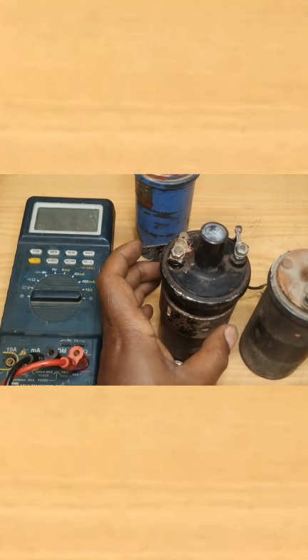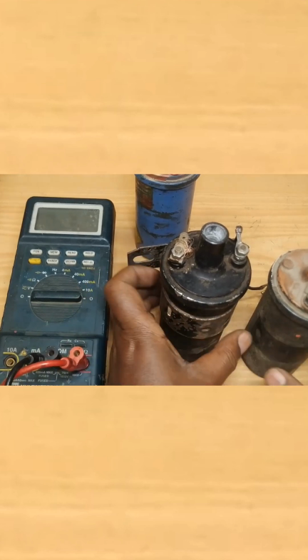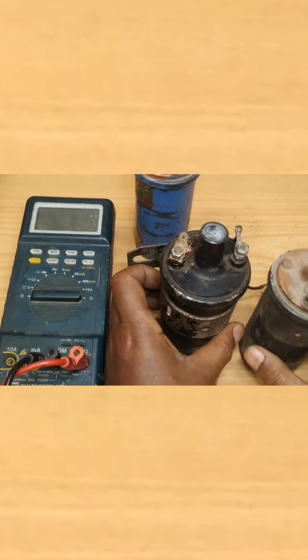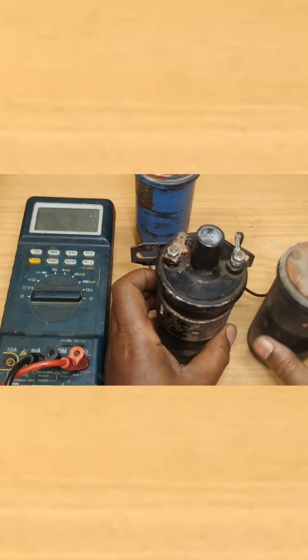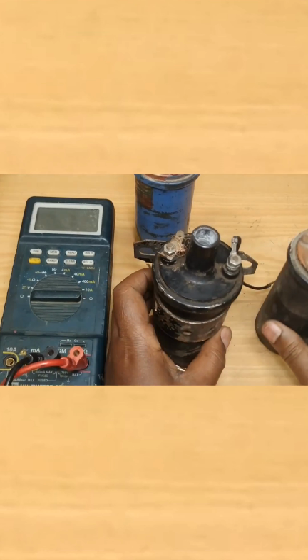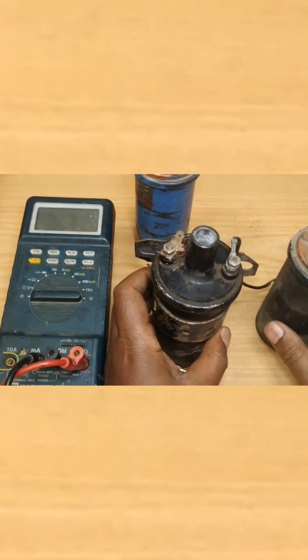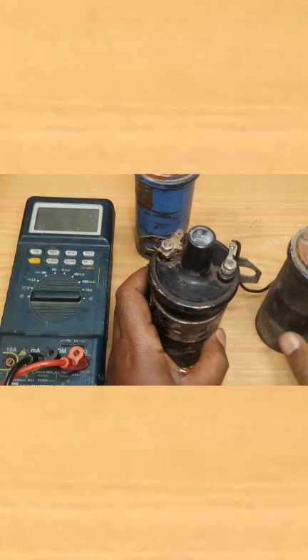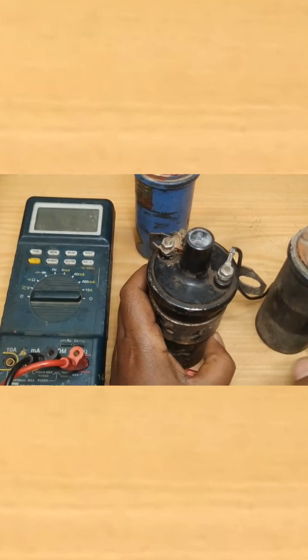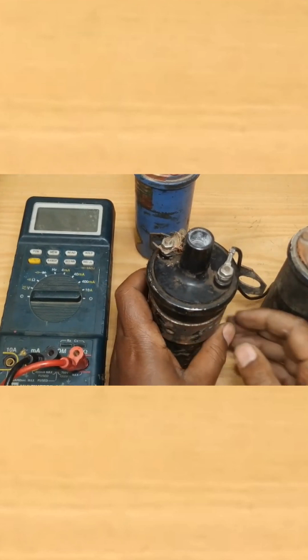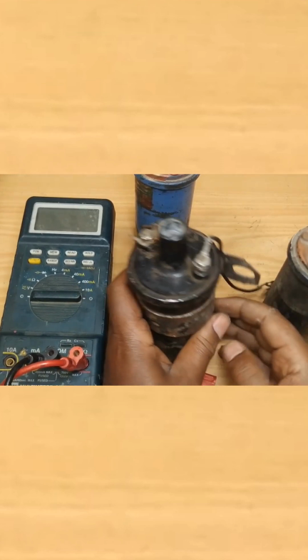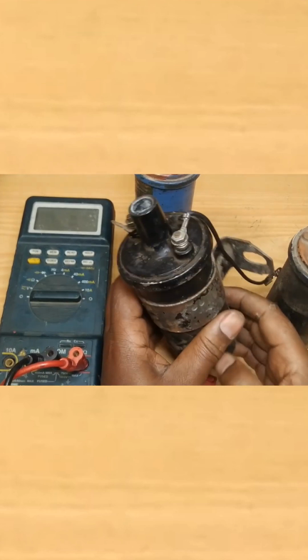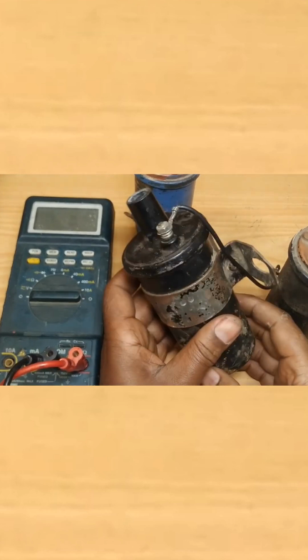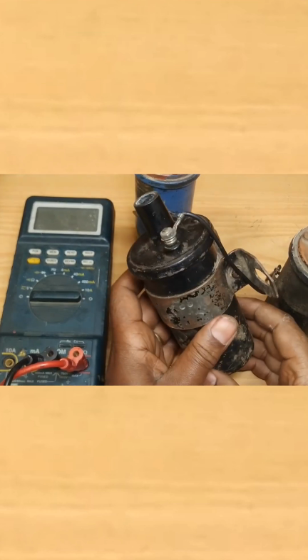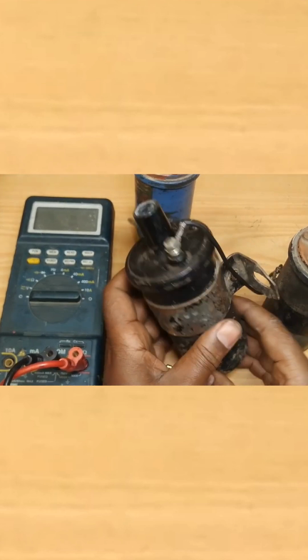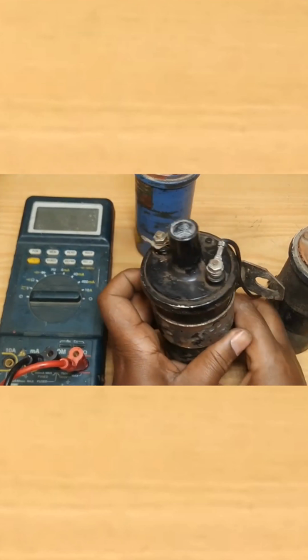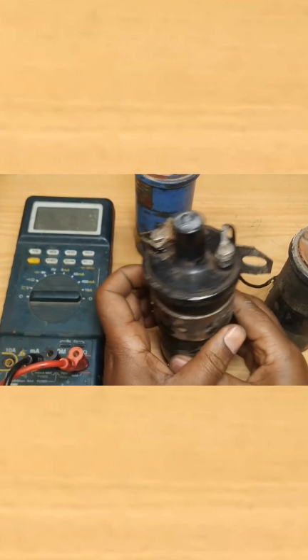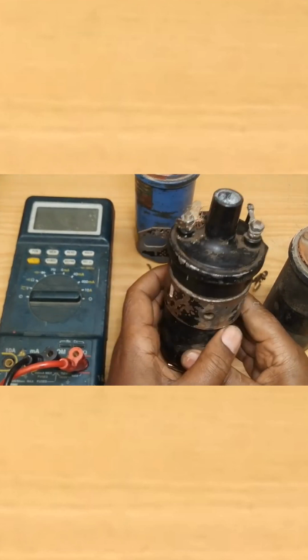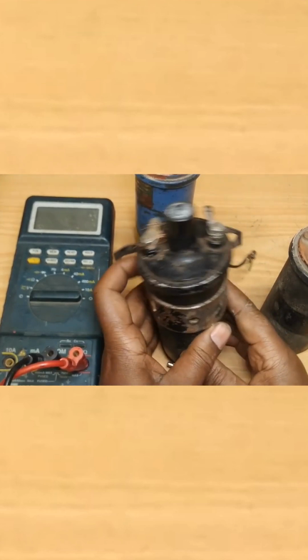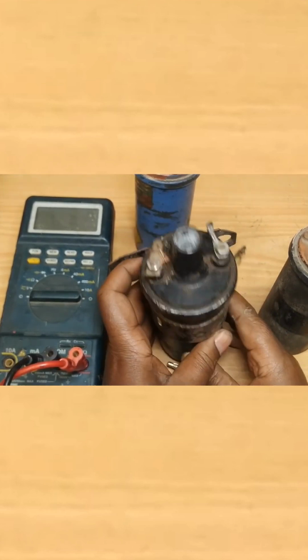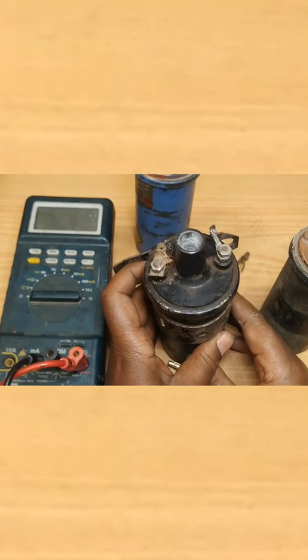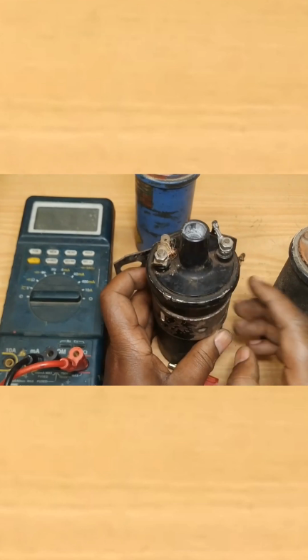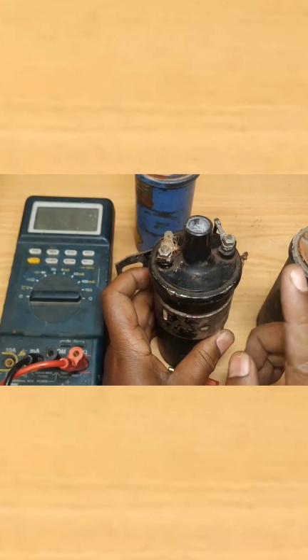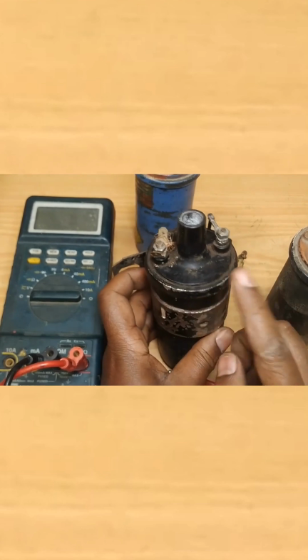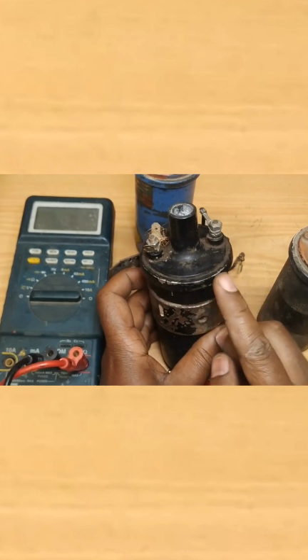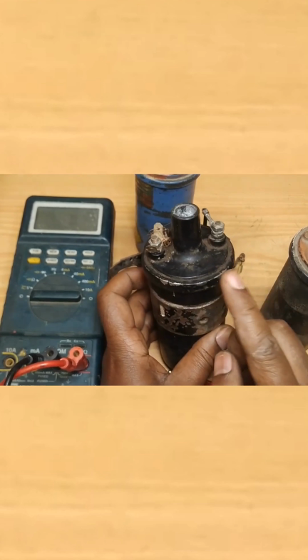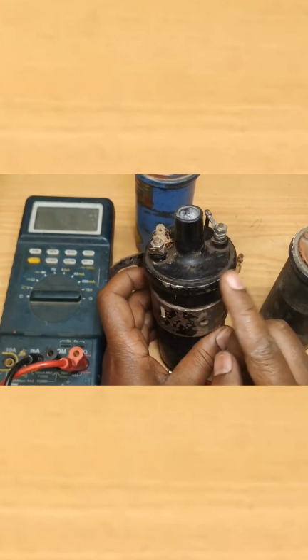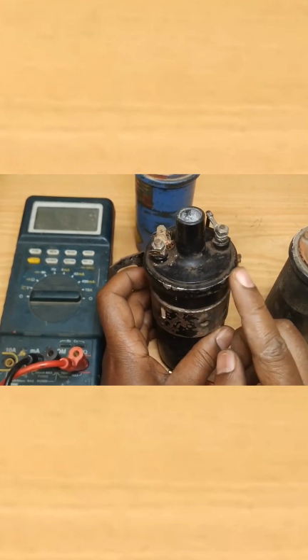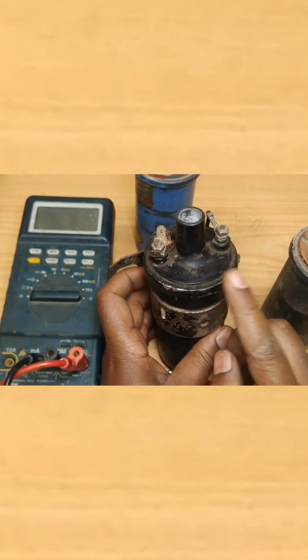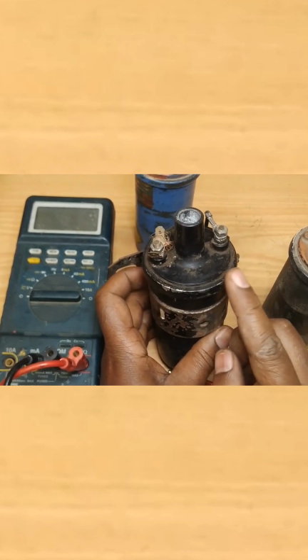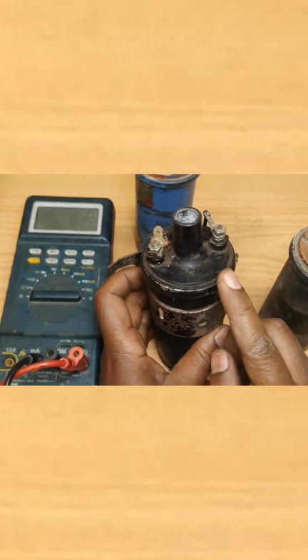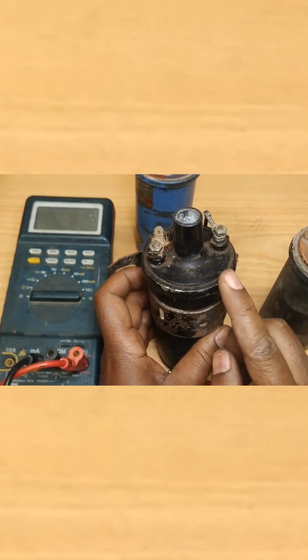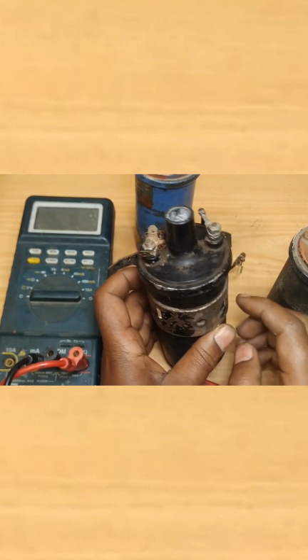Hello and welcome to our channel. It's very good to have you here. In today's video, we're going to have a look at how to inspect an ignition coil.